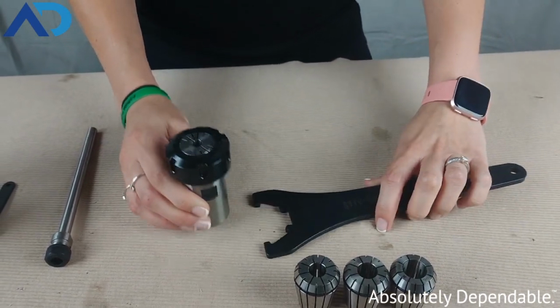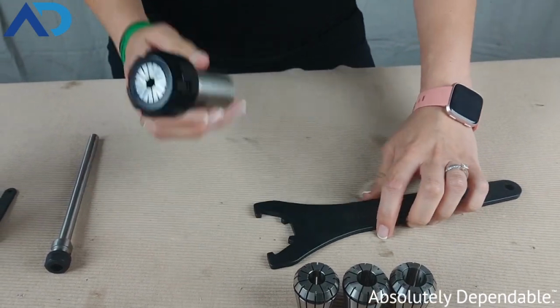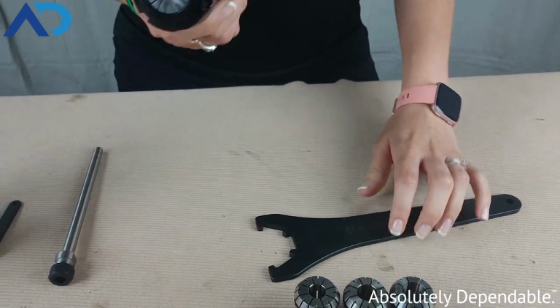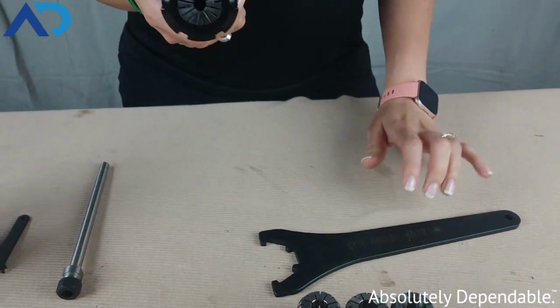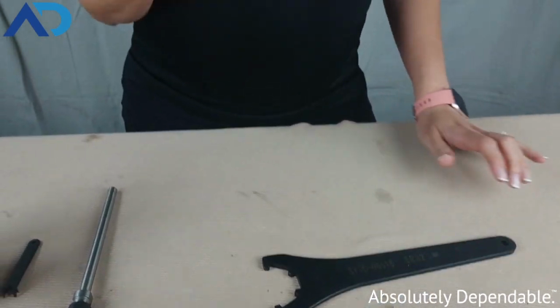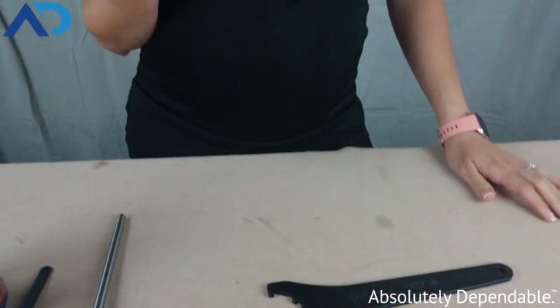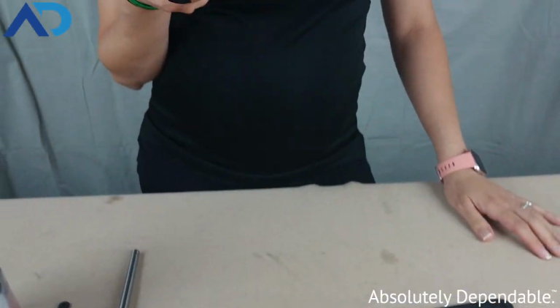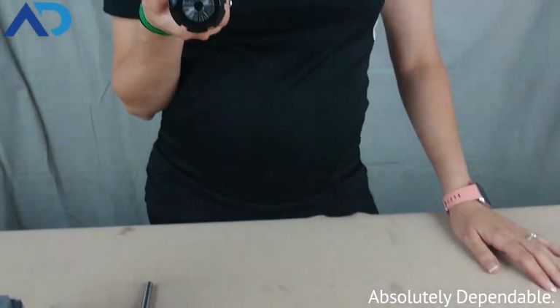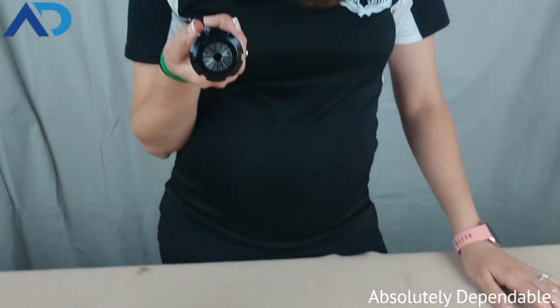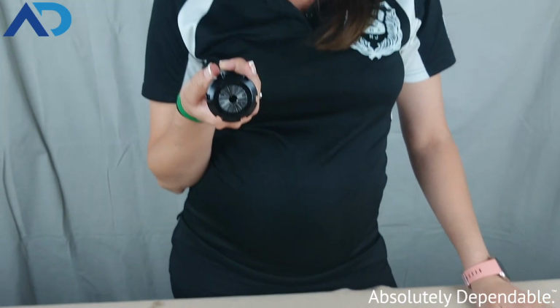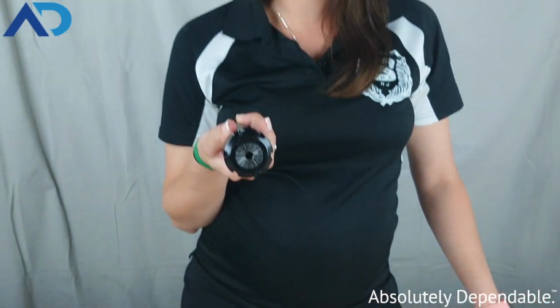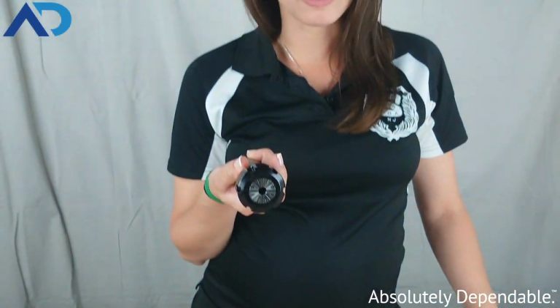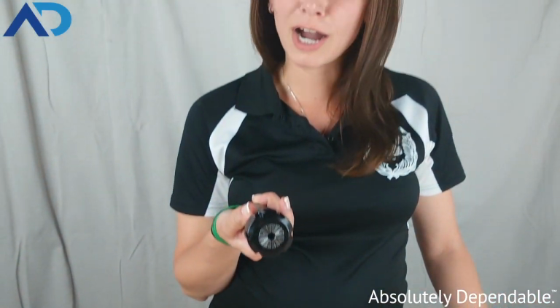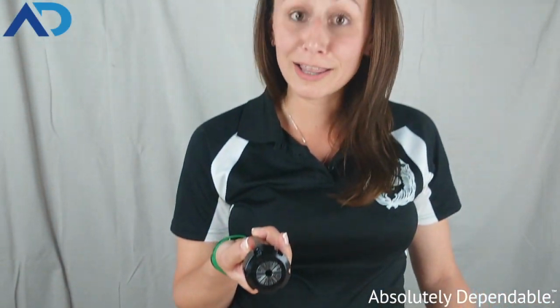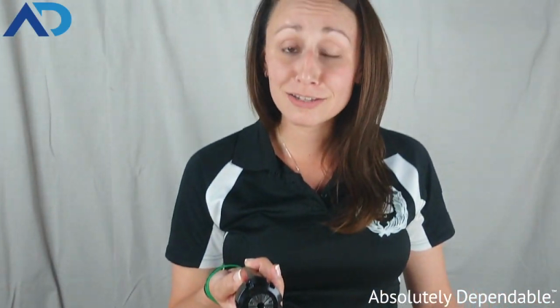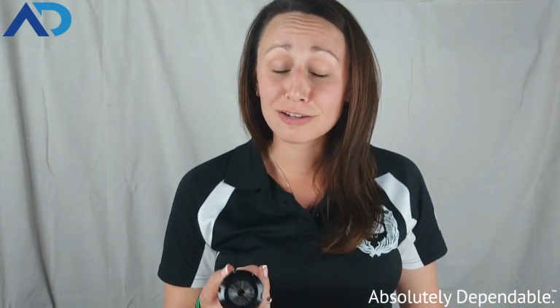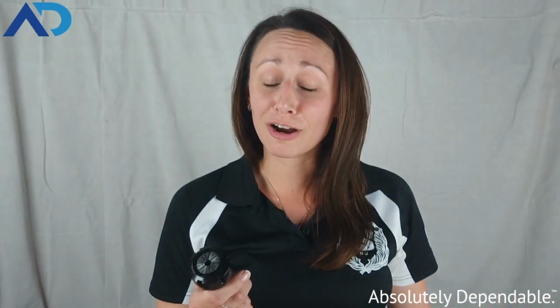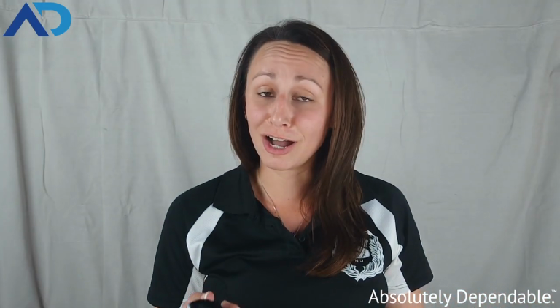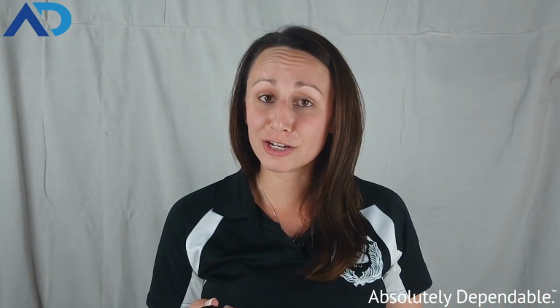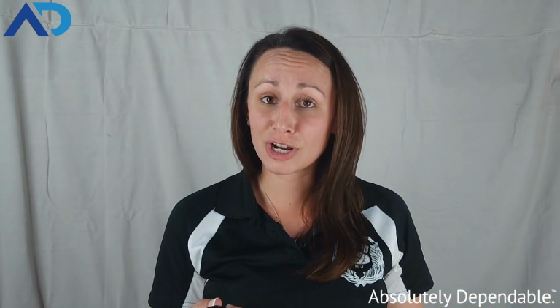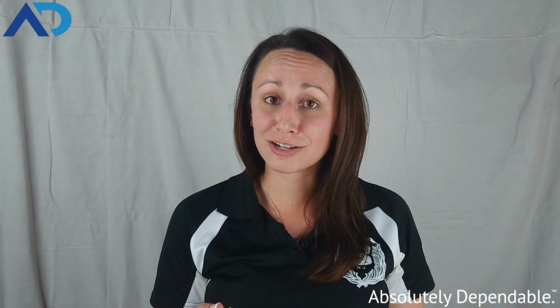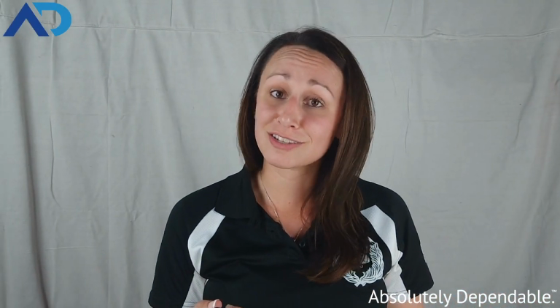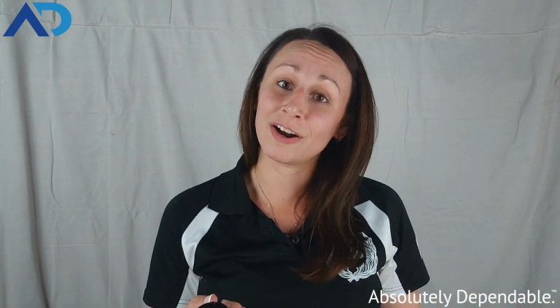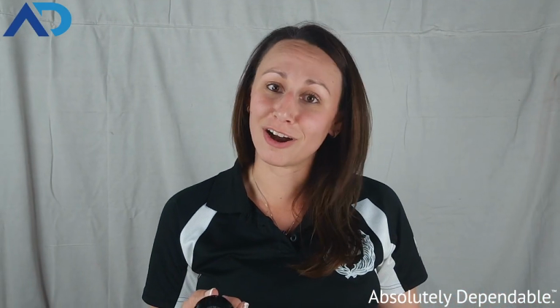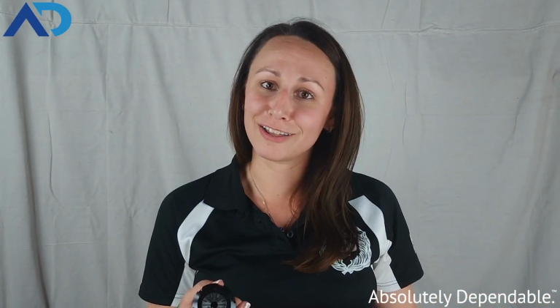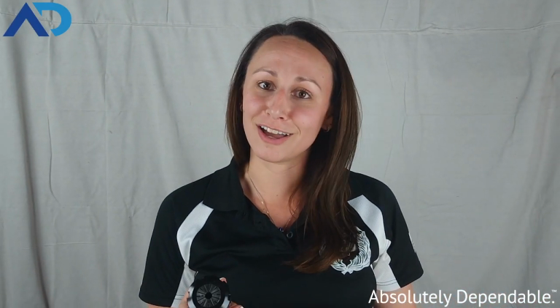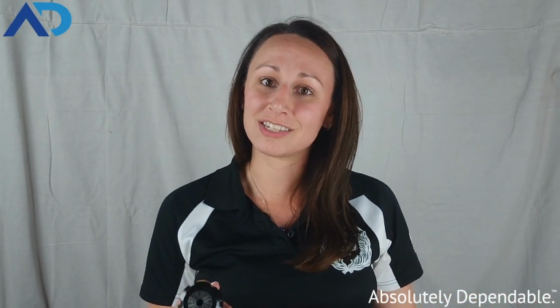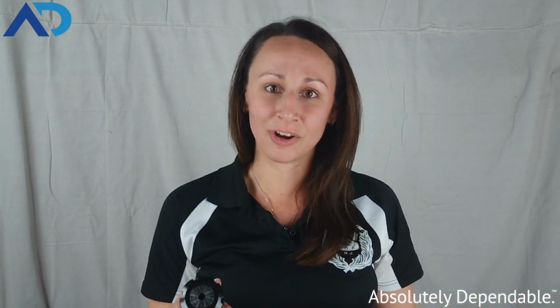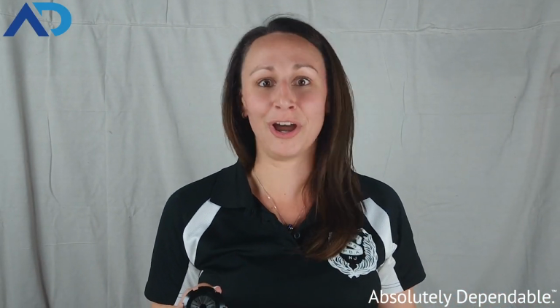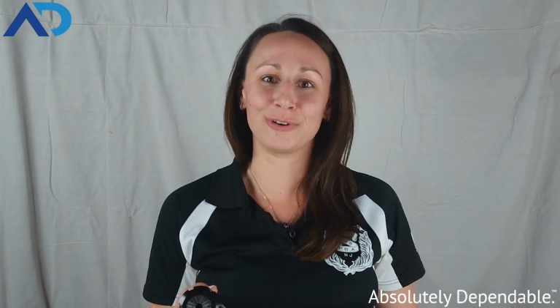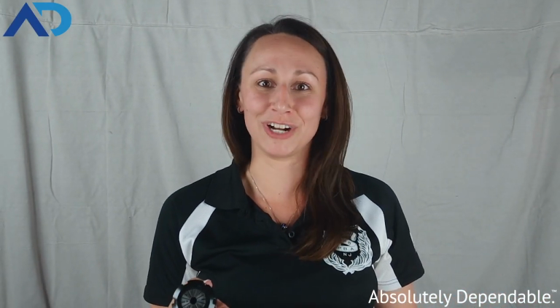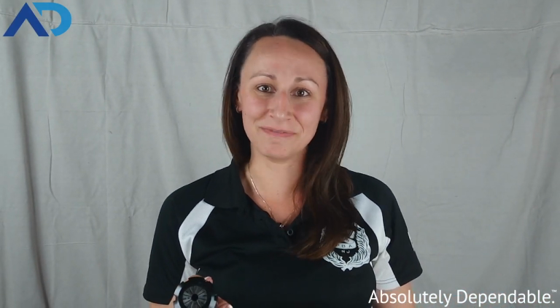So there's a little bit of information about our collets, our collet chucks, and our collet nuts here at AutoDrill.